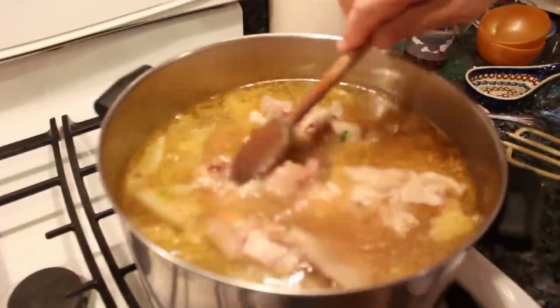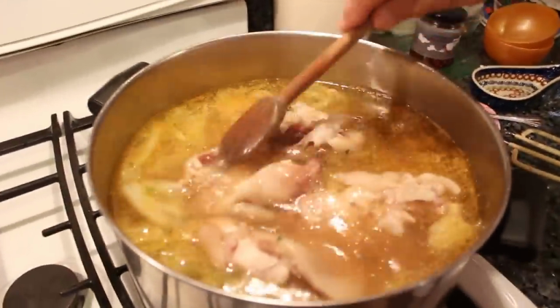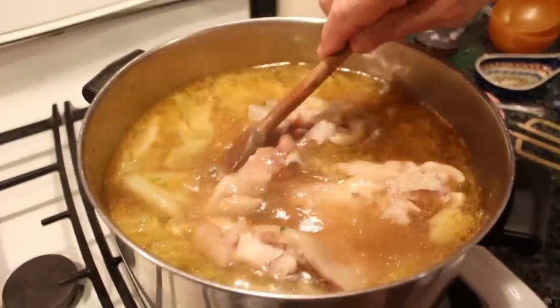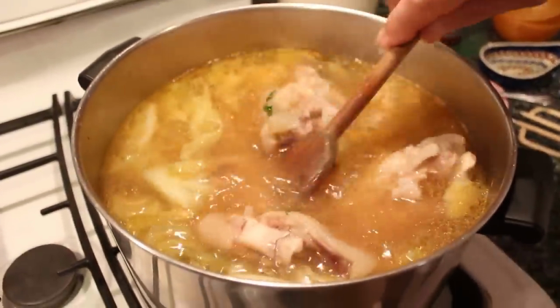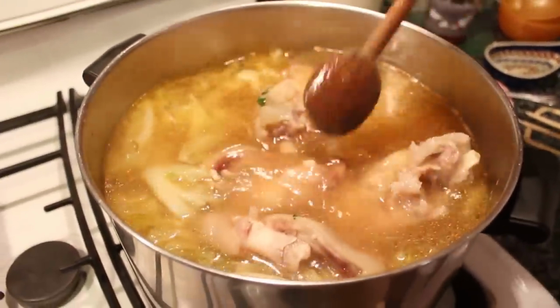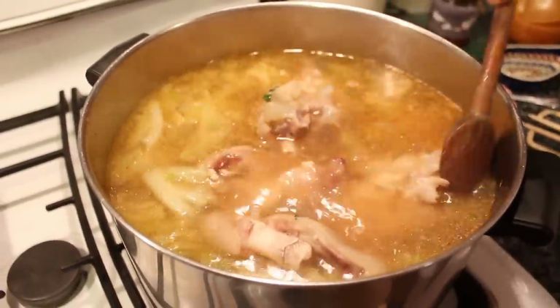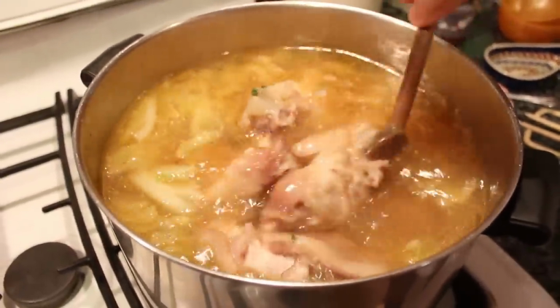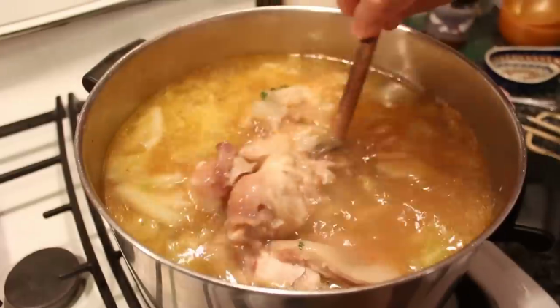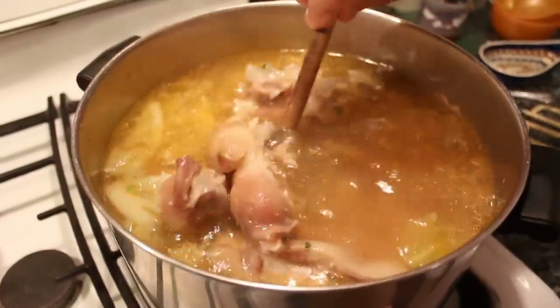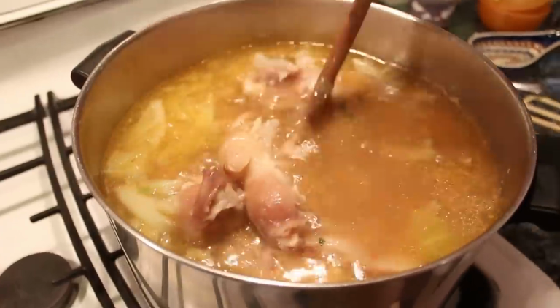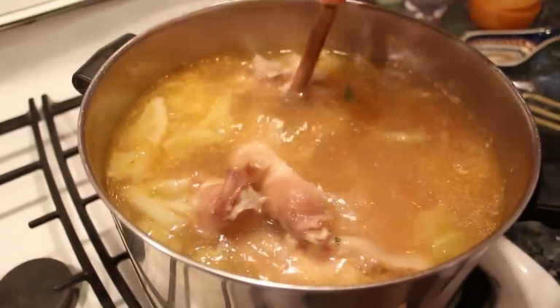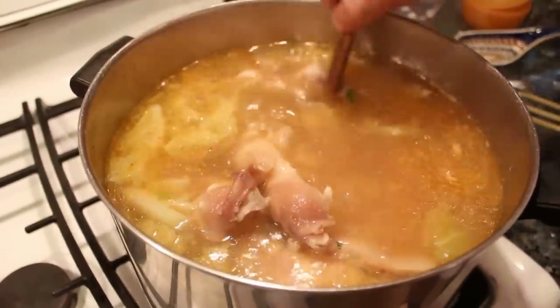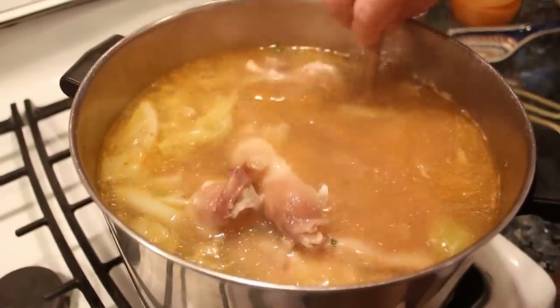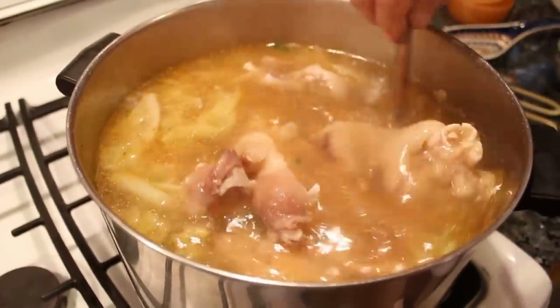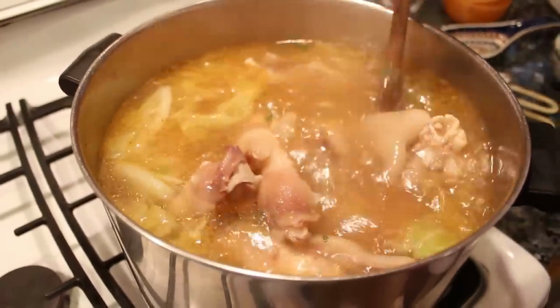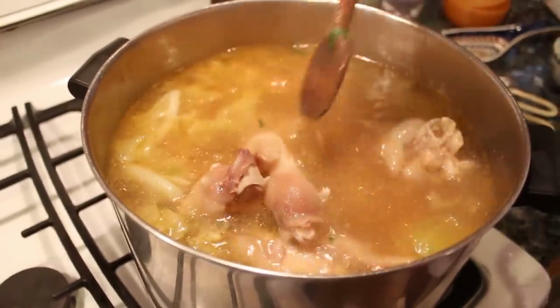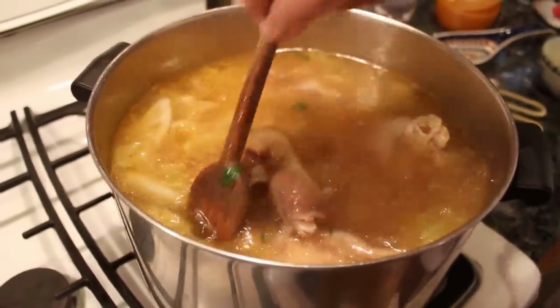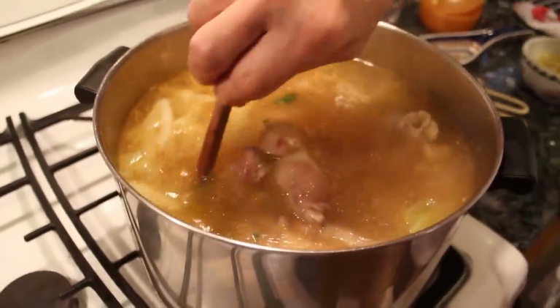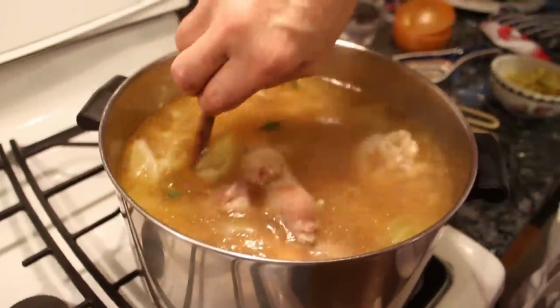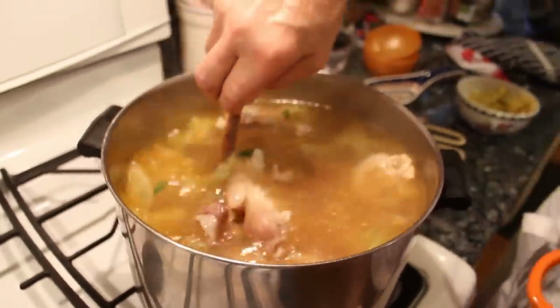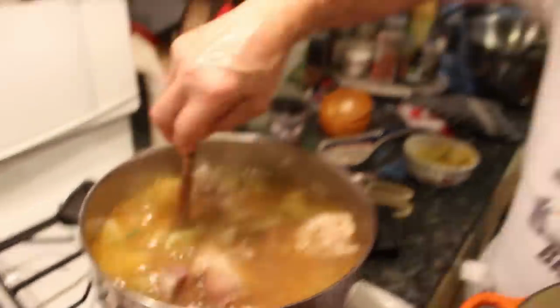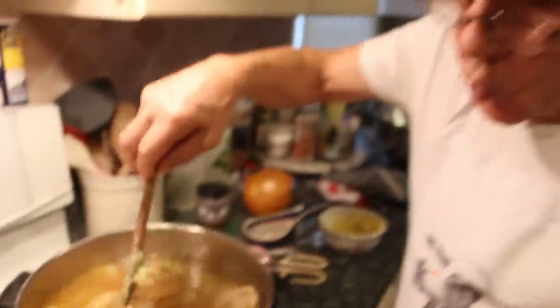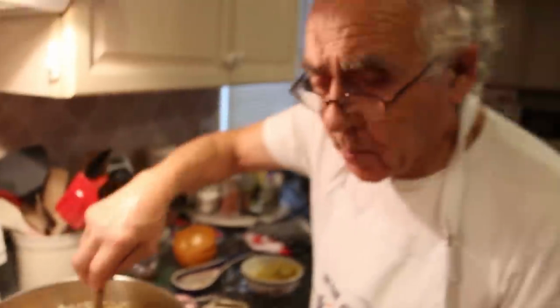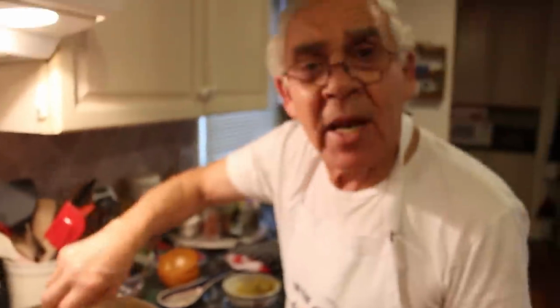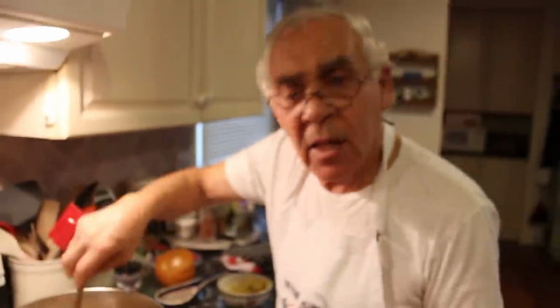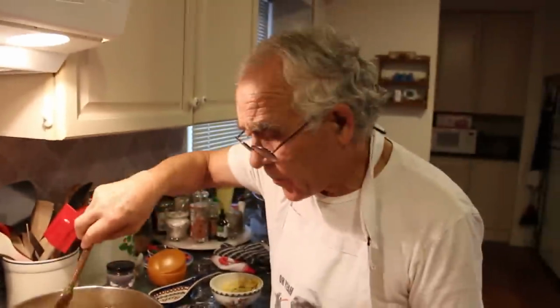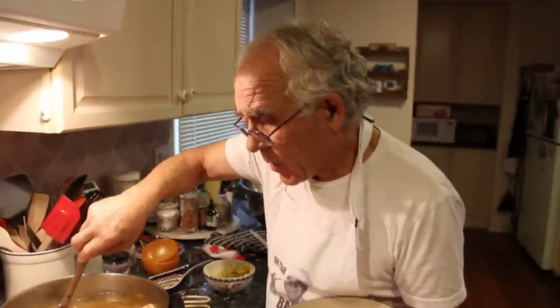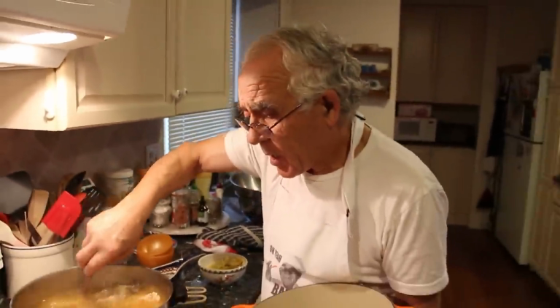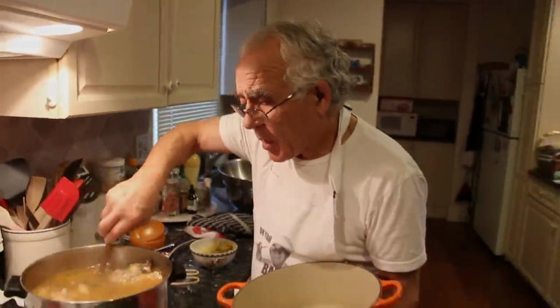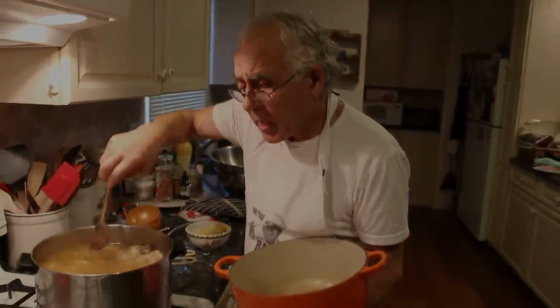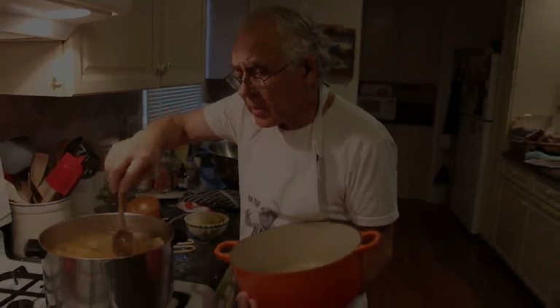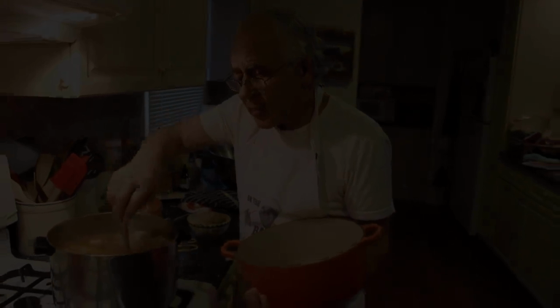We put it inside like this. We leave it to cook like 15 or 20 minutes. That's it.